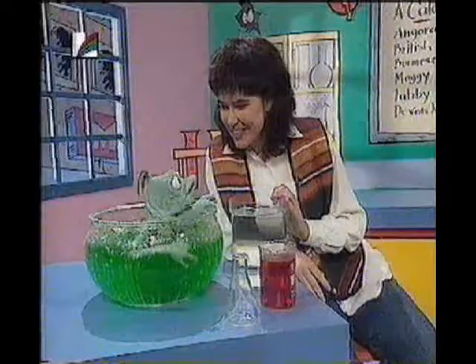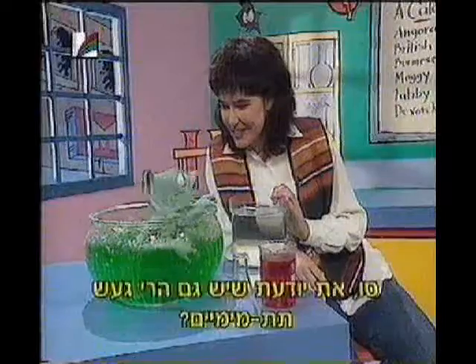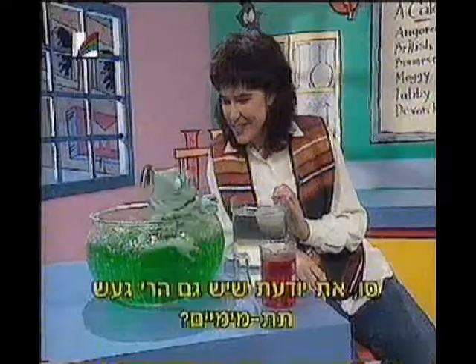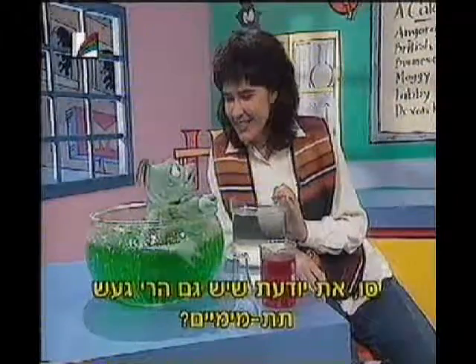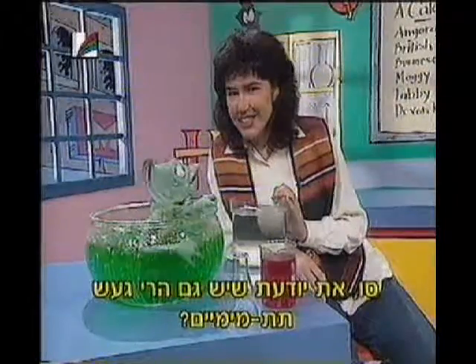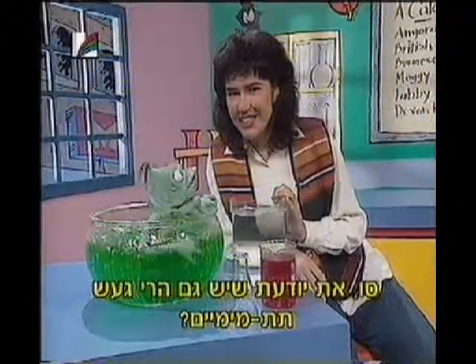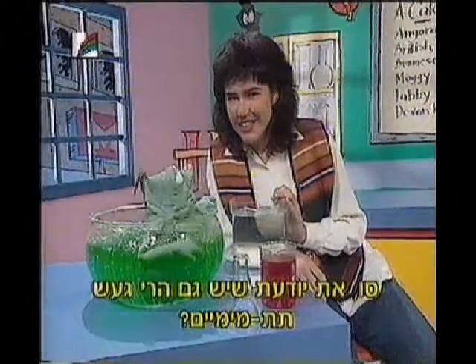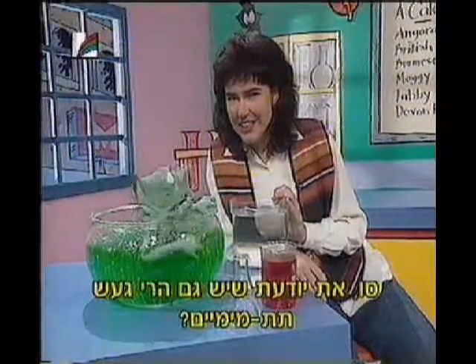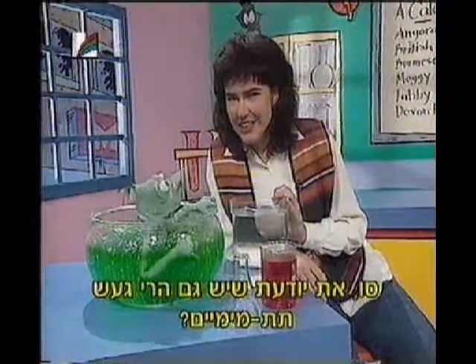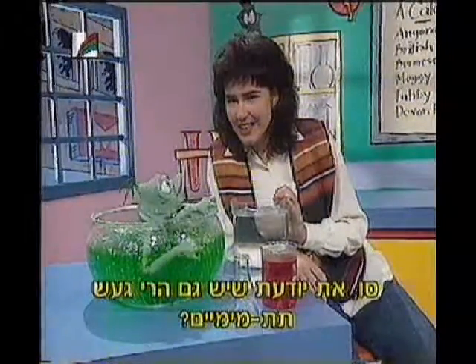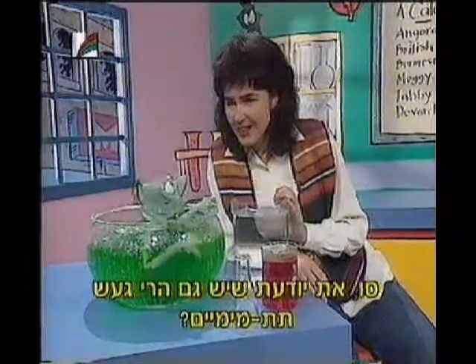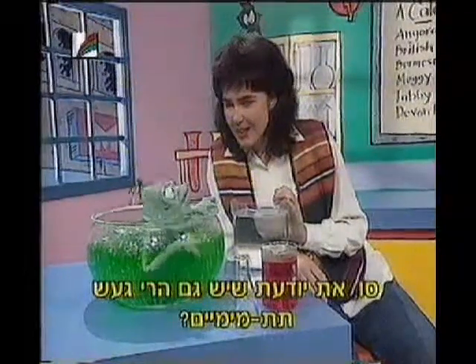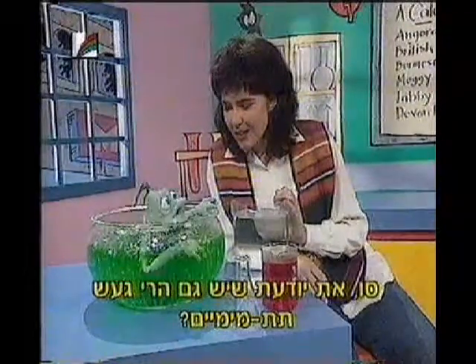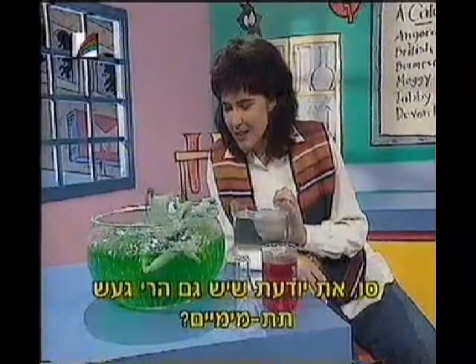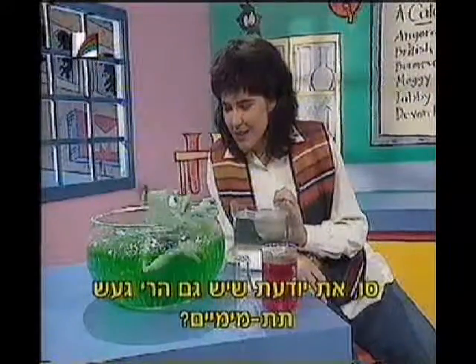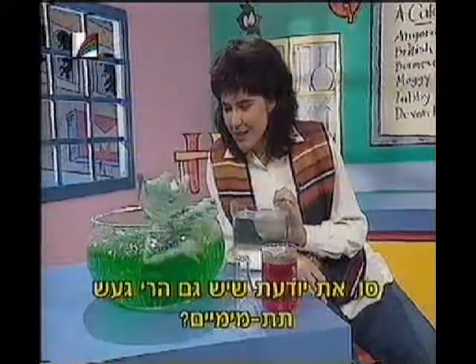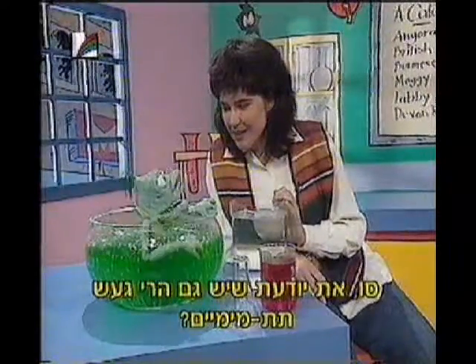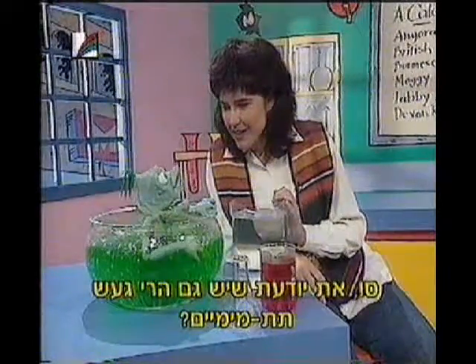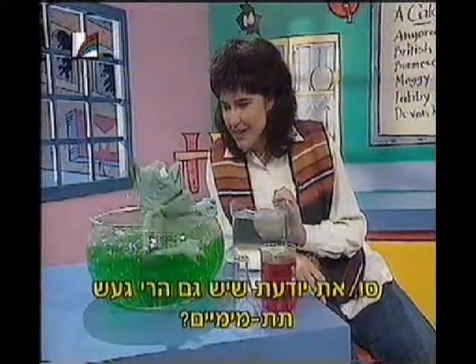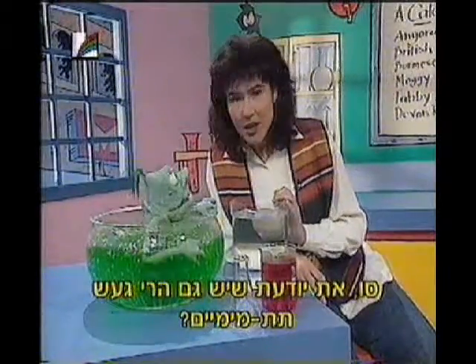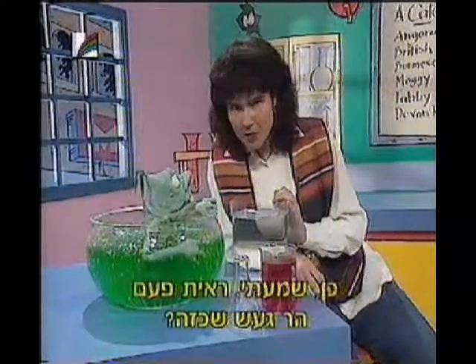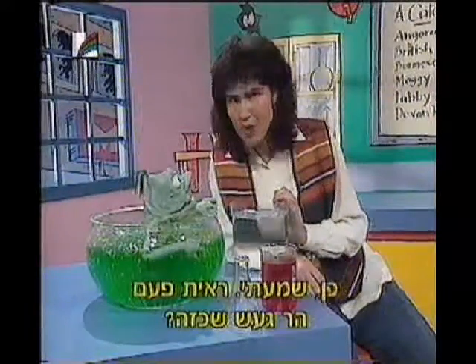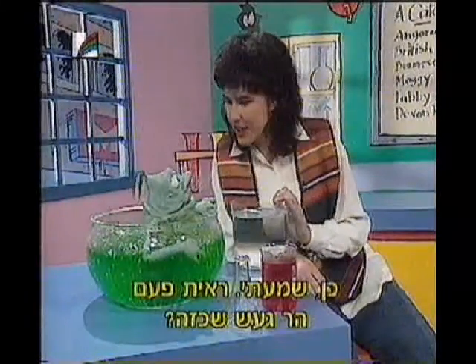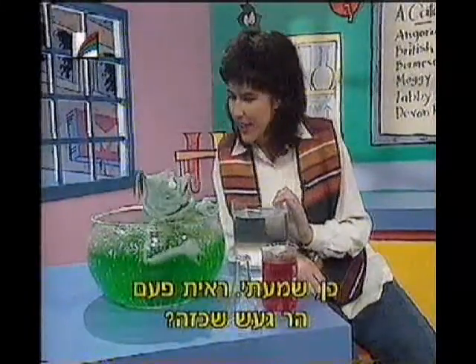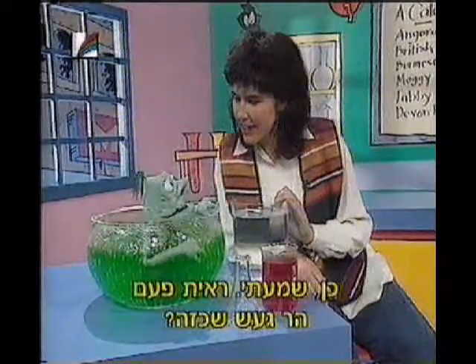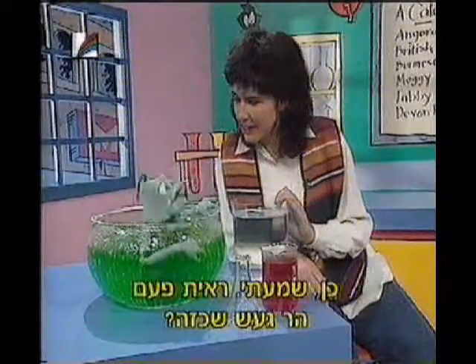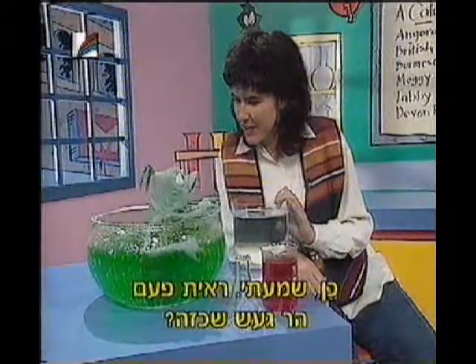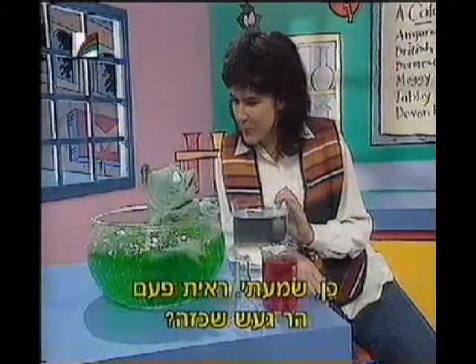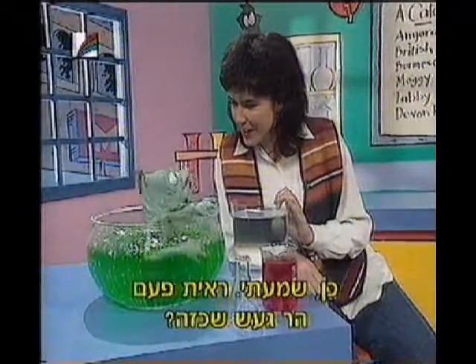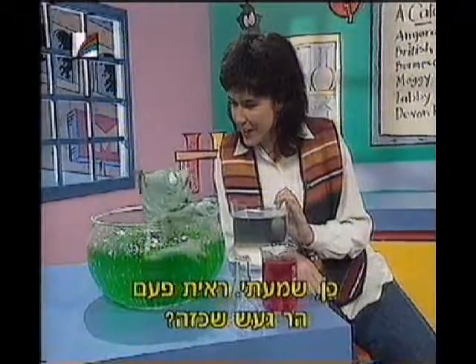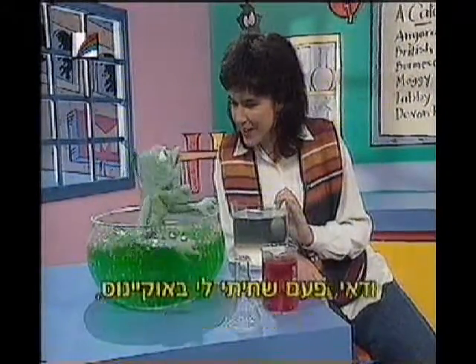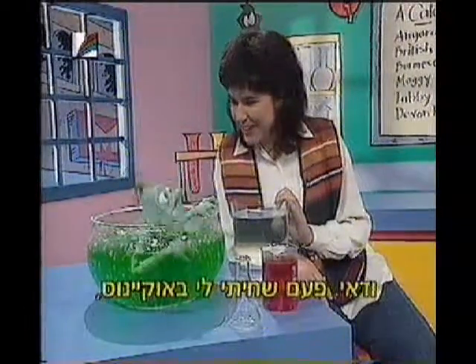Susan, did you know you can get underwater volcanoes as well? Yeah, I've heard you can. Have you seen one? Oh, sure.